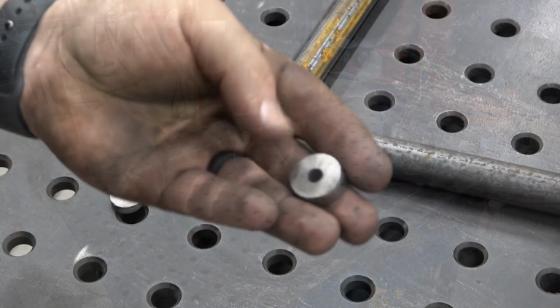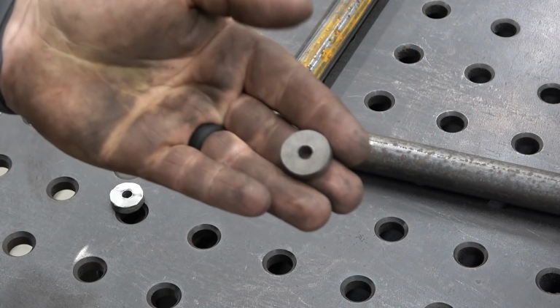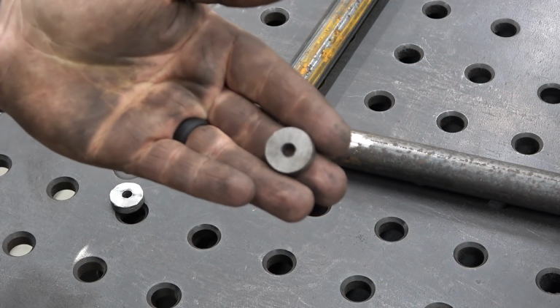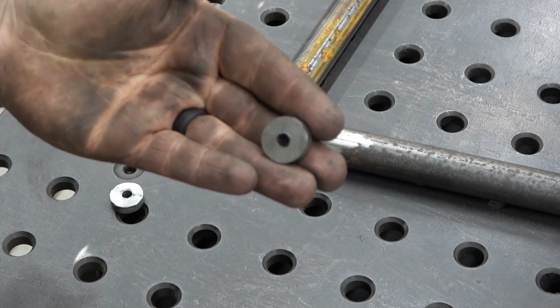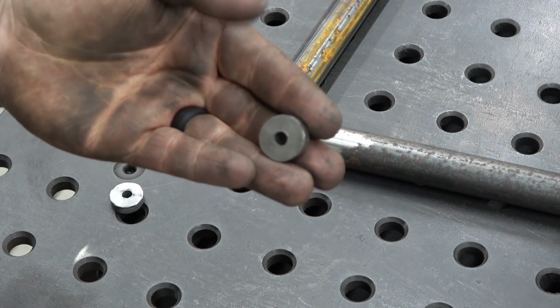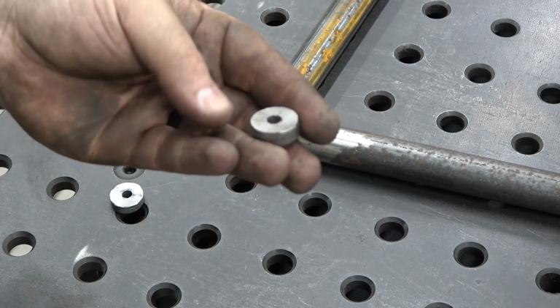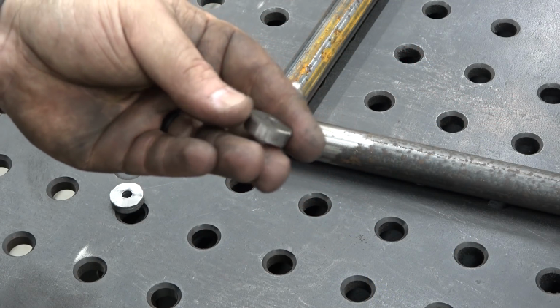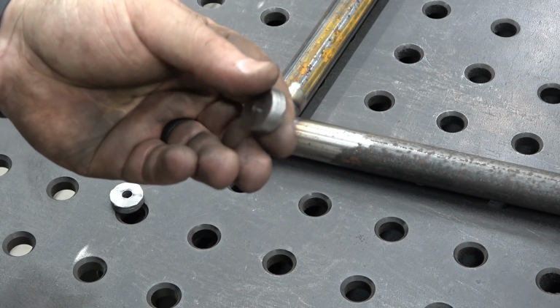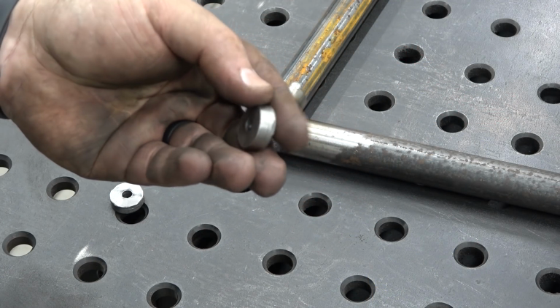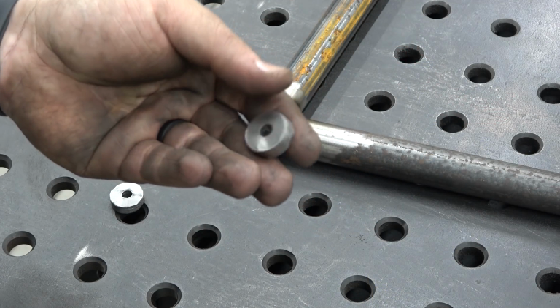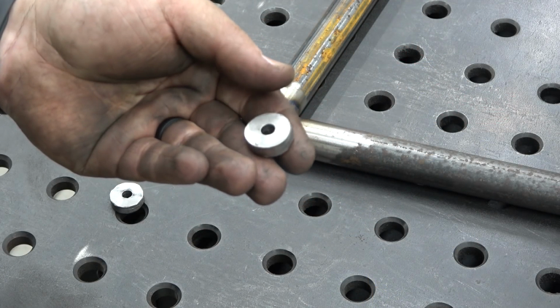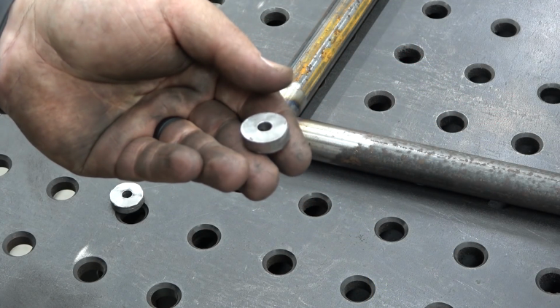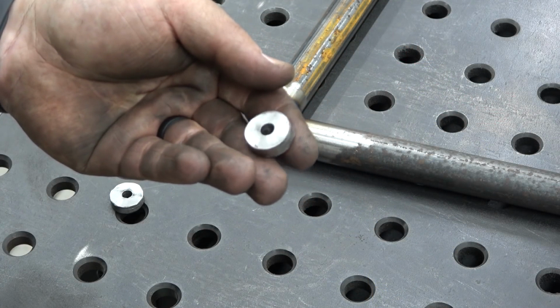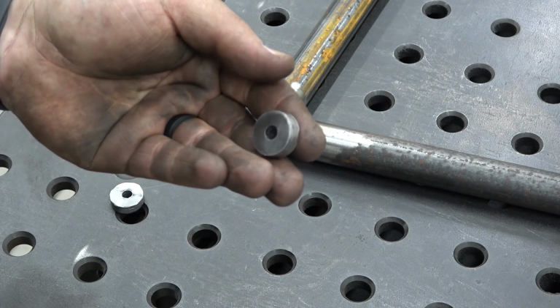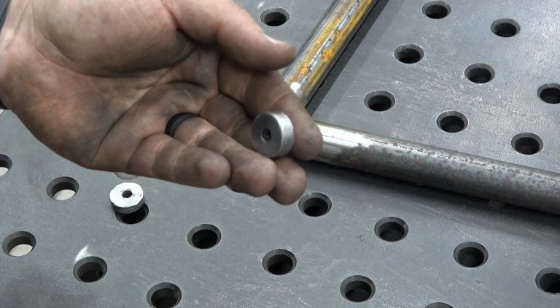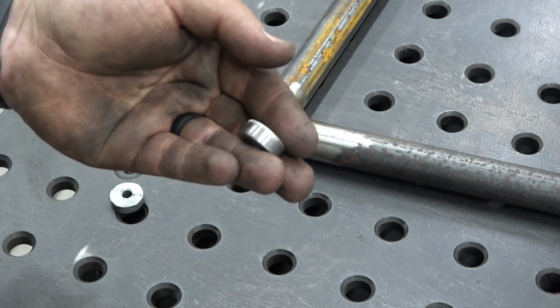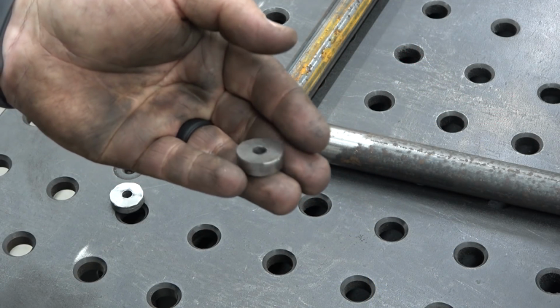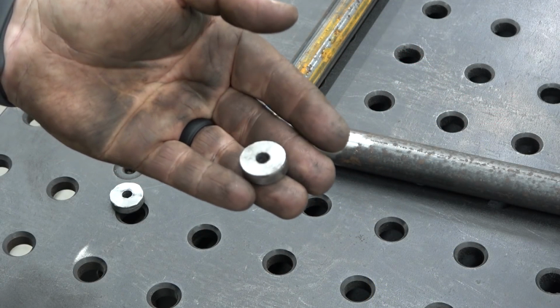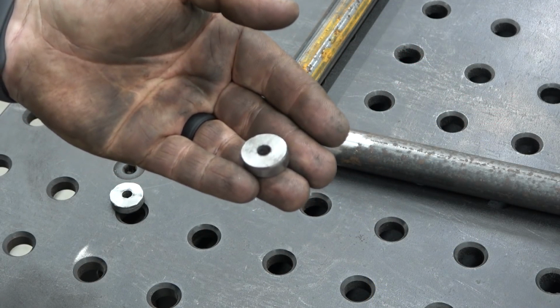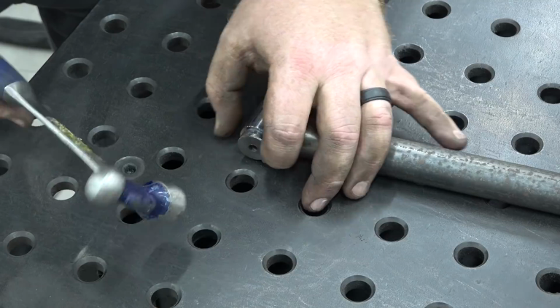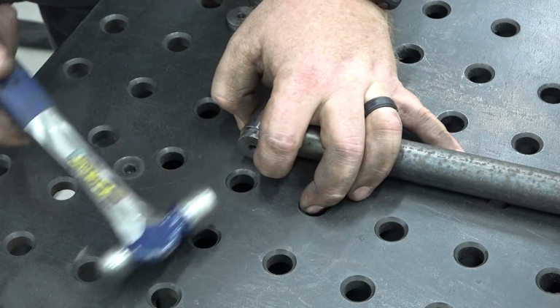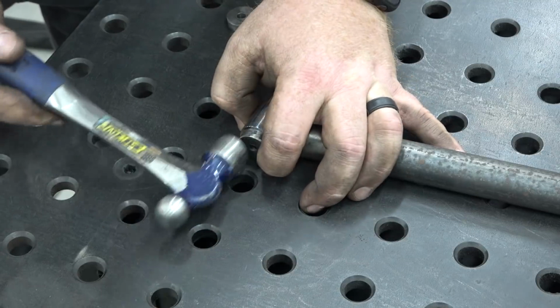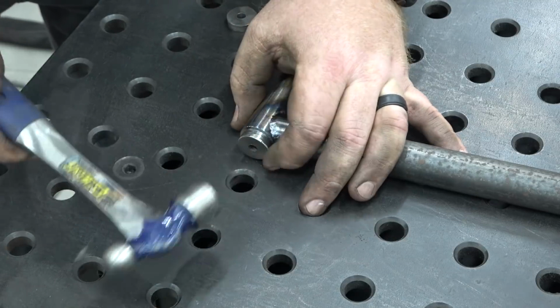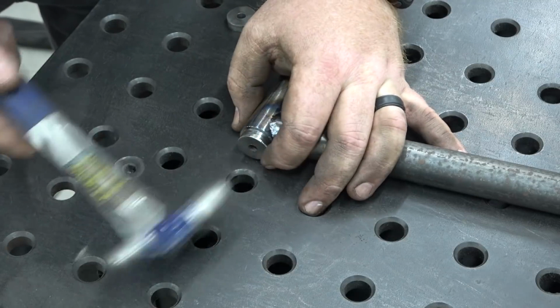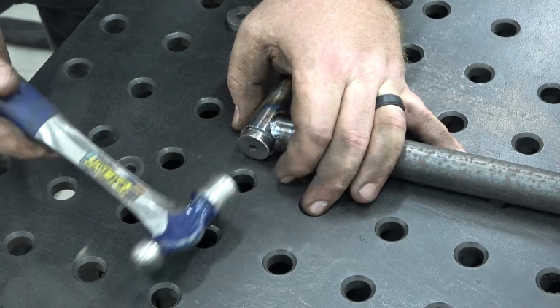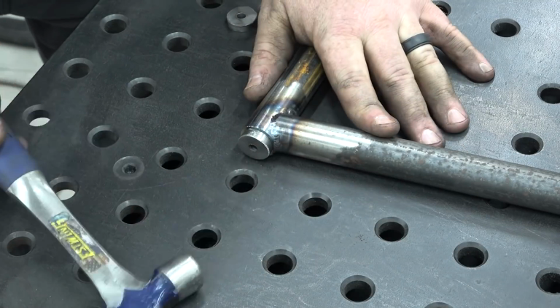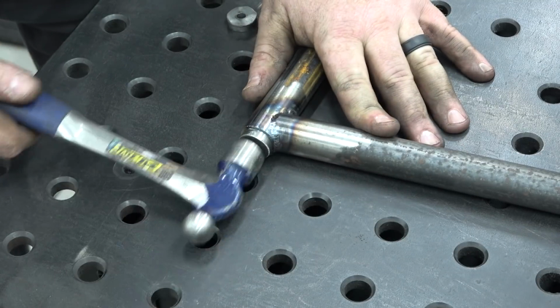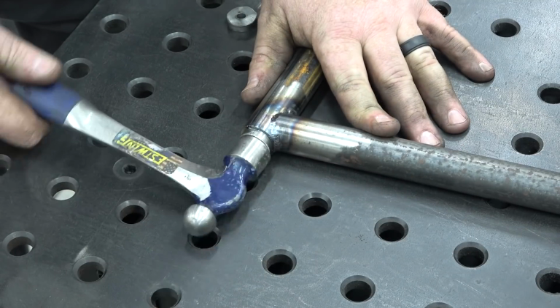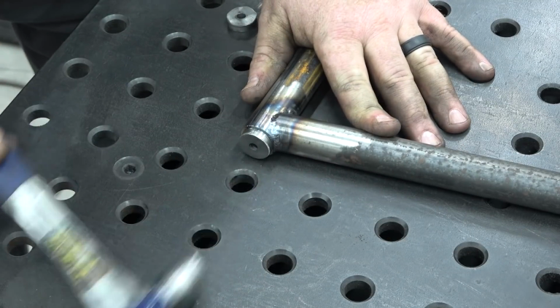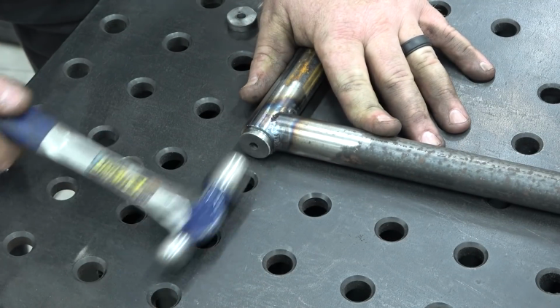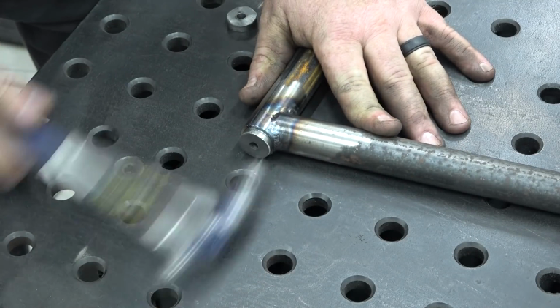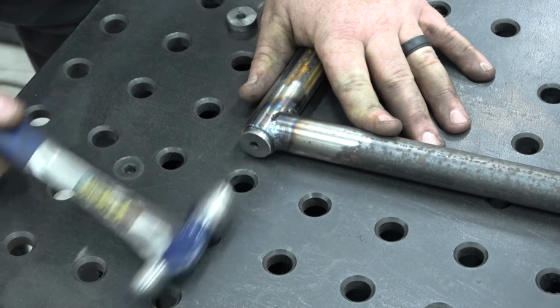I keep these pieces left over from a hole saw bit to cap off and thread in the end of the tubing.